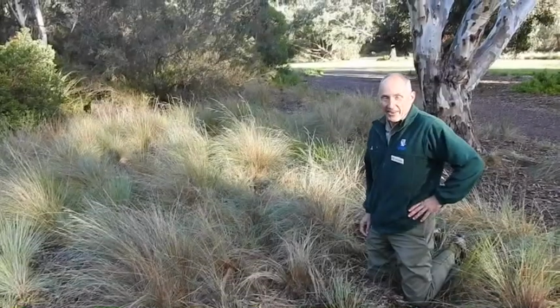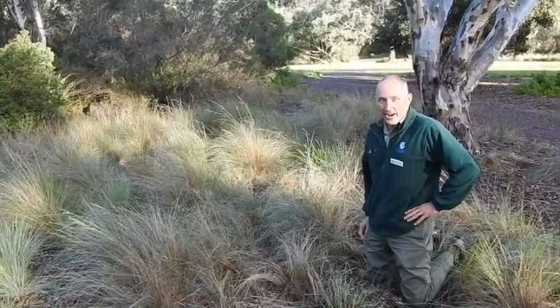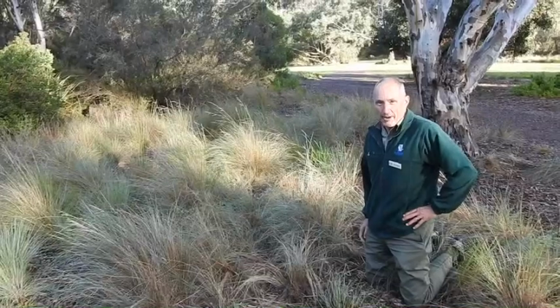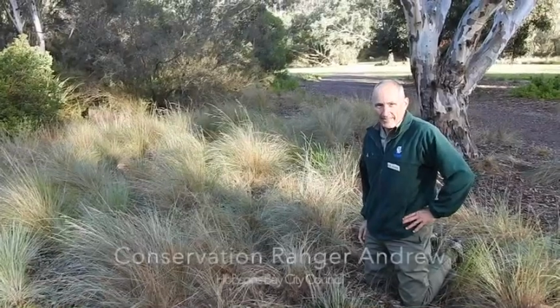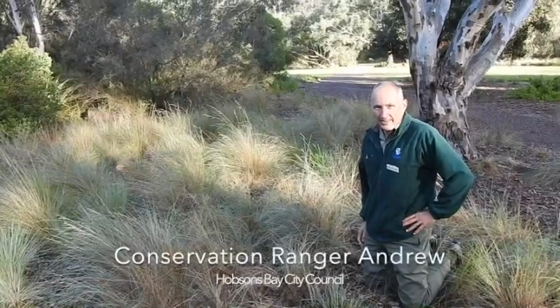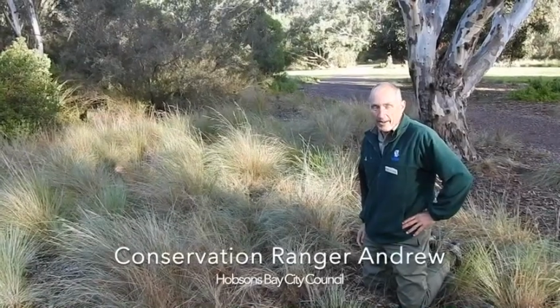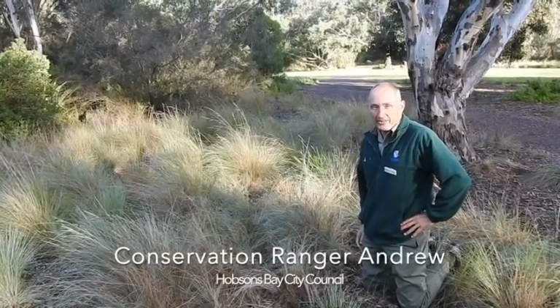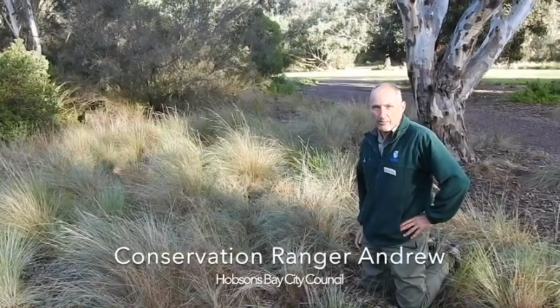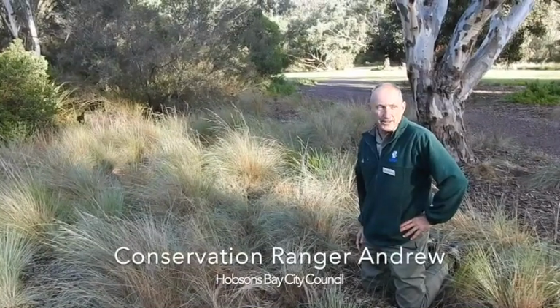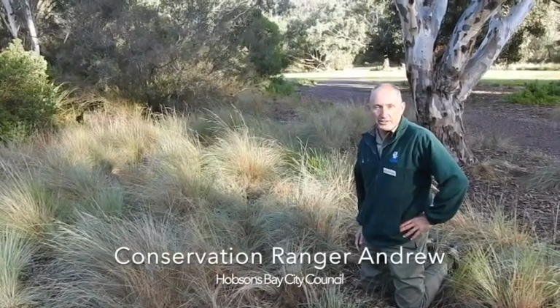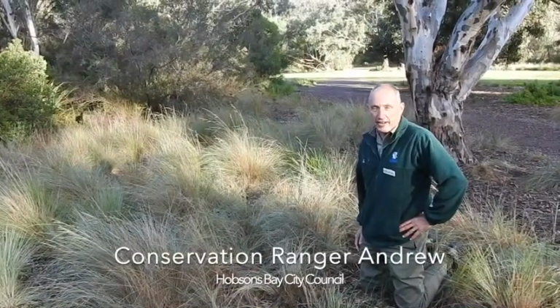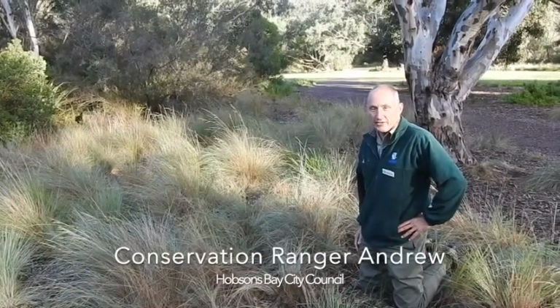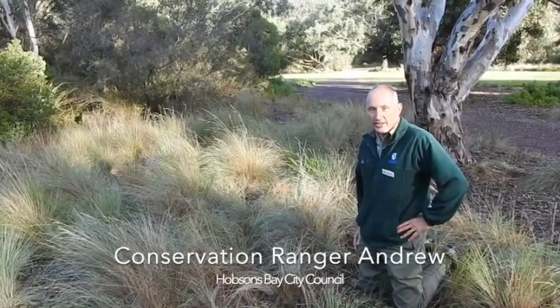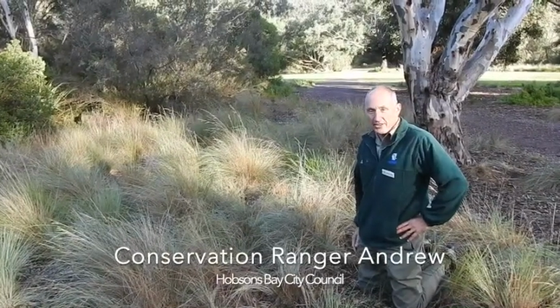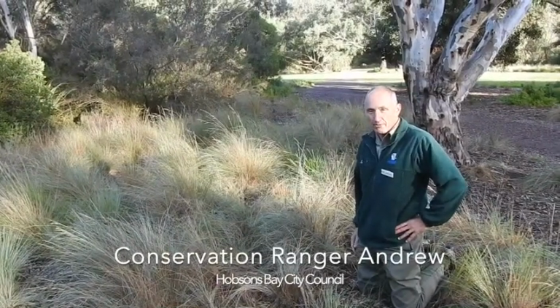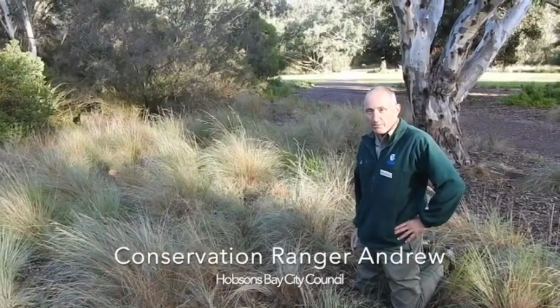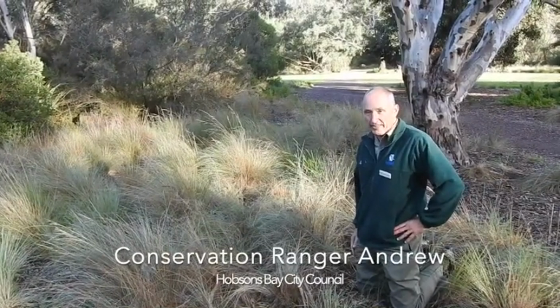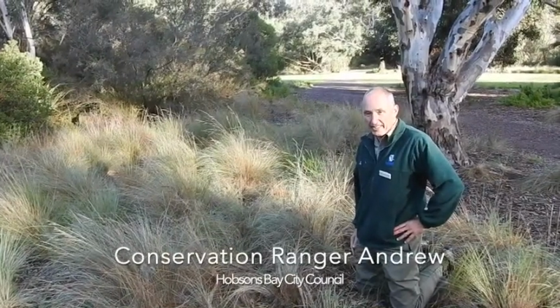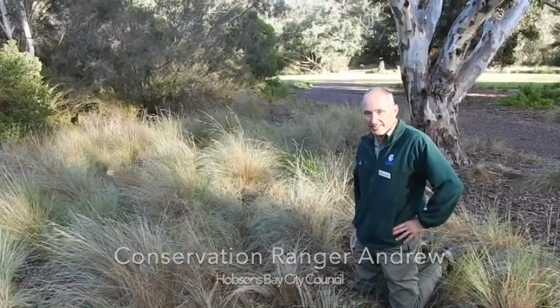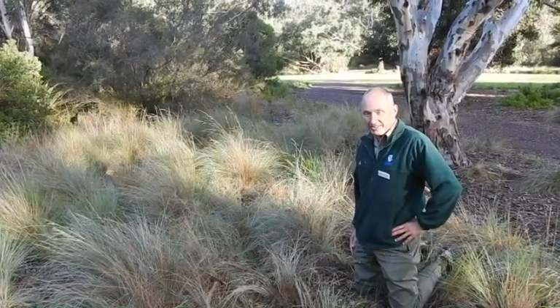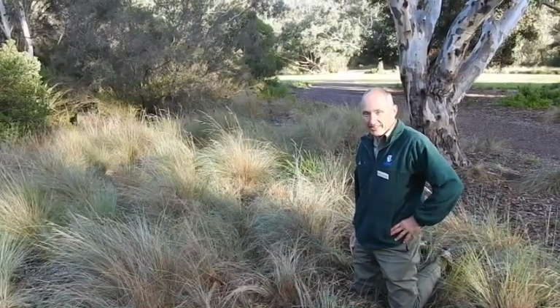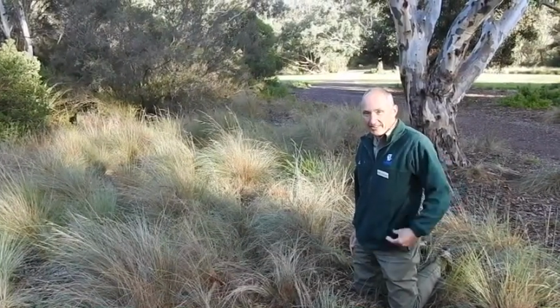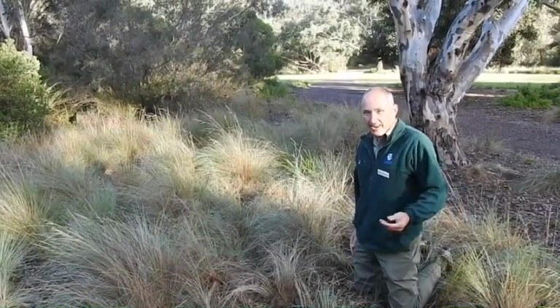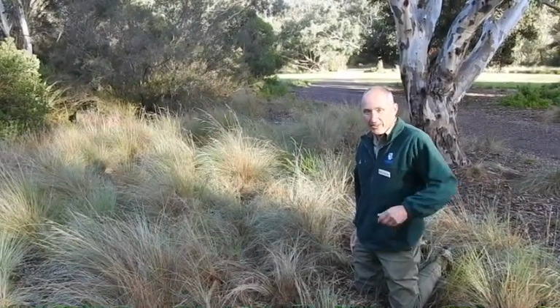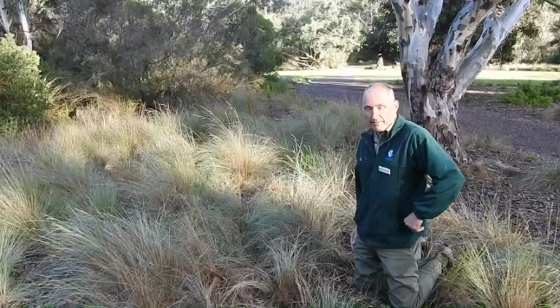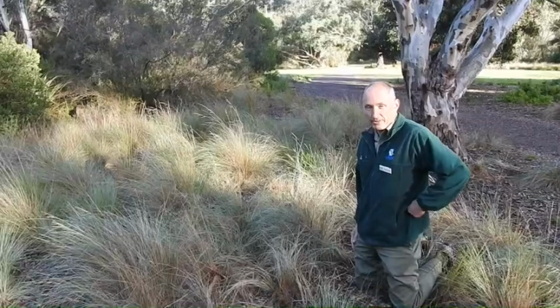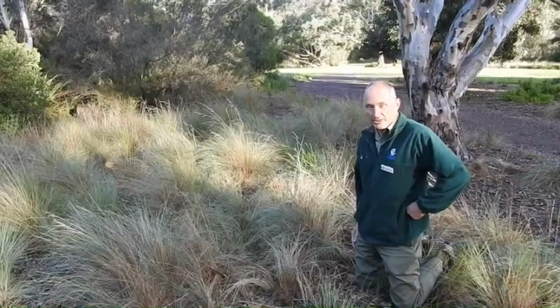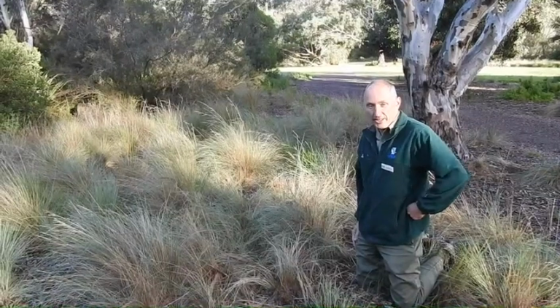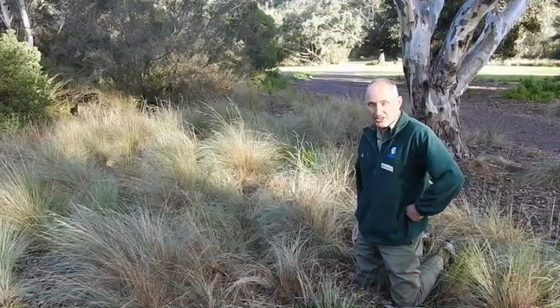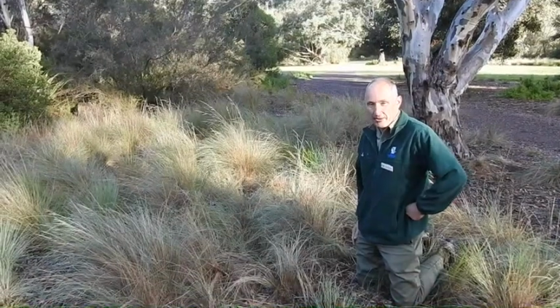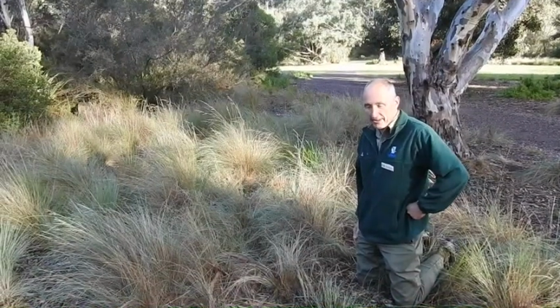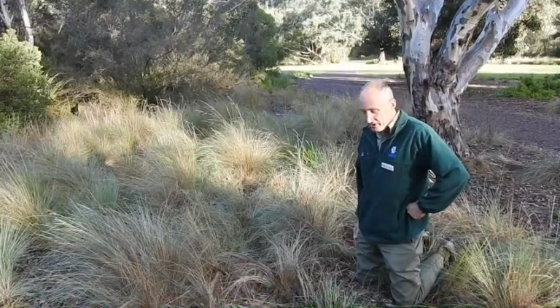Hi everyone, I'm Andrew, one of the conservation rangers here at Hobson's Bay City Council. Holding the camera is Suzette, she's our other ranger.